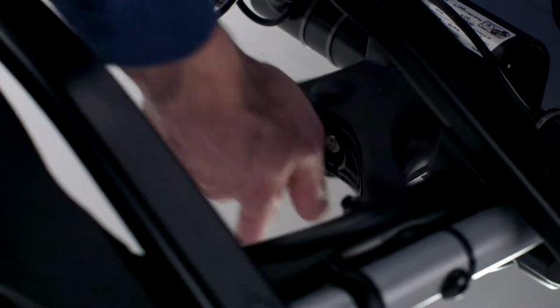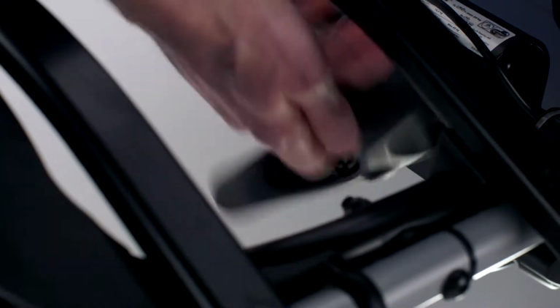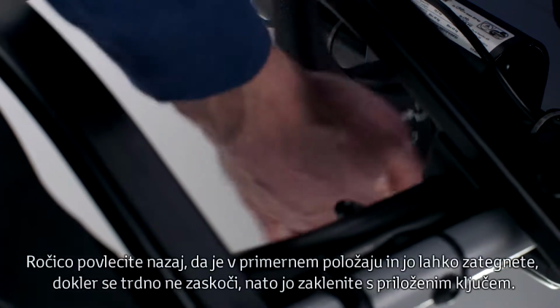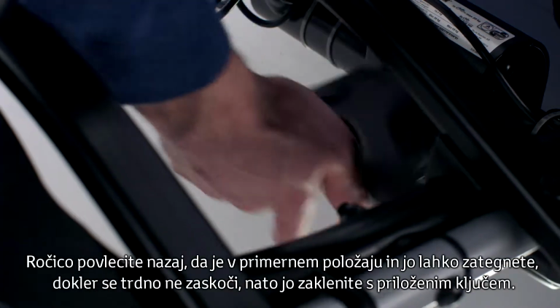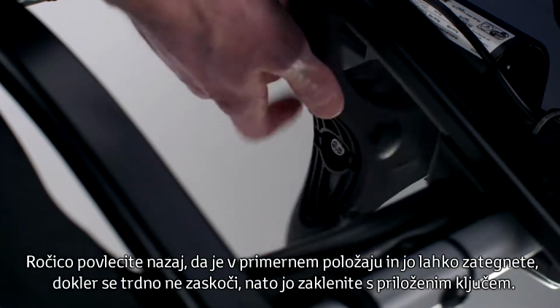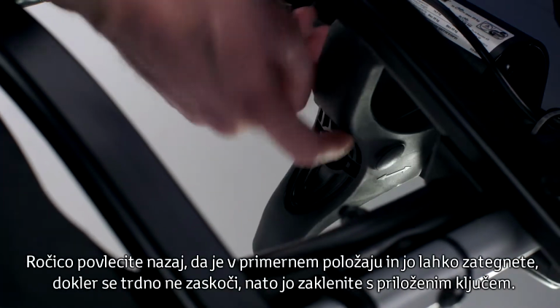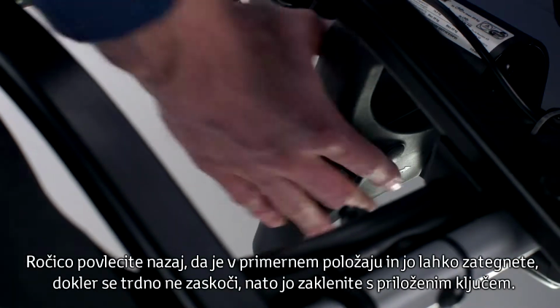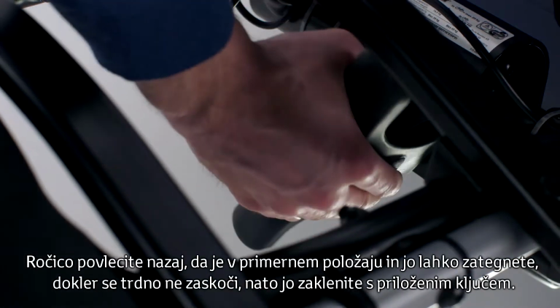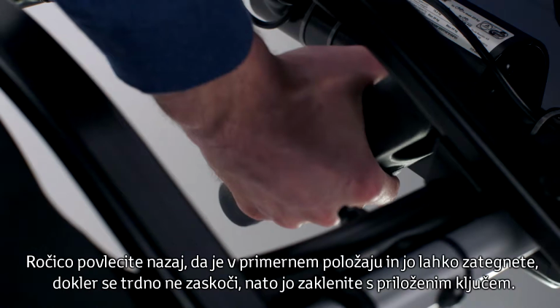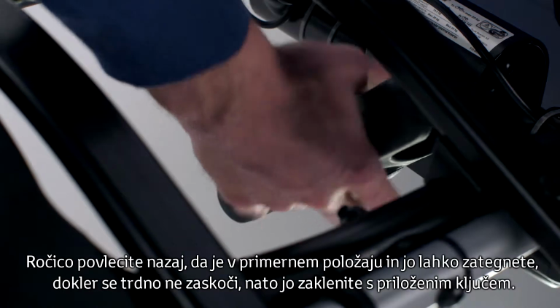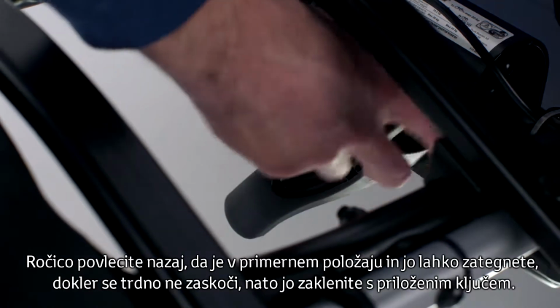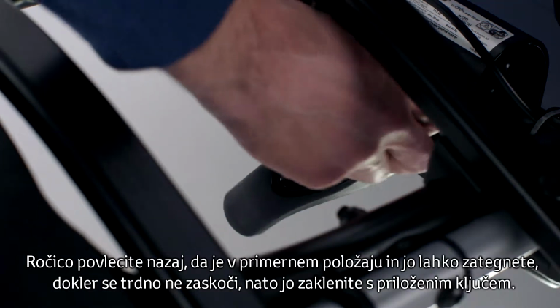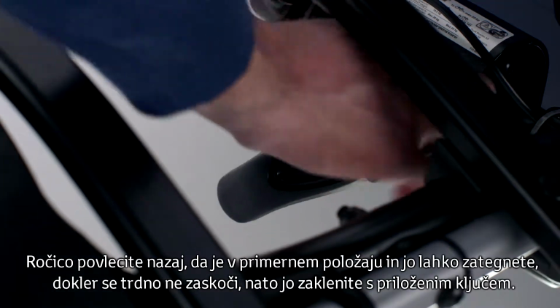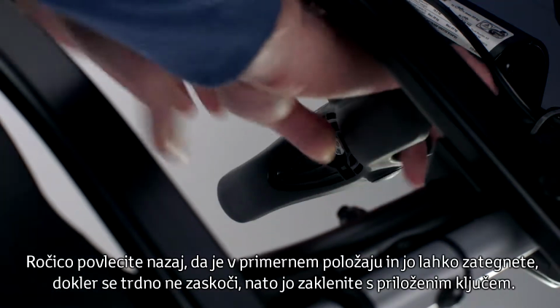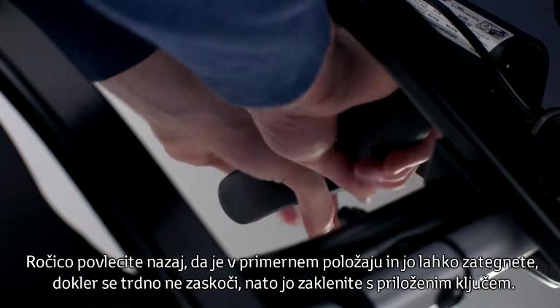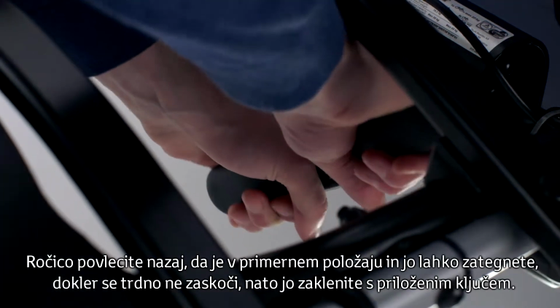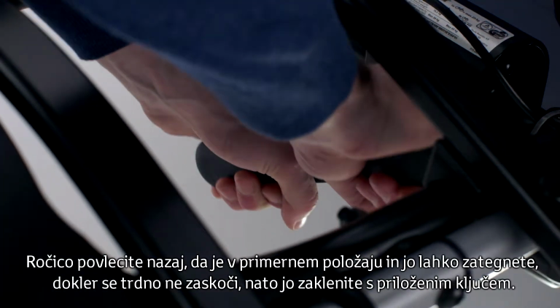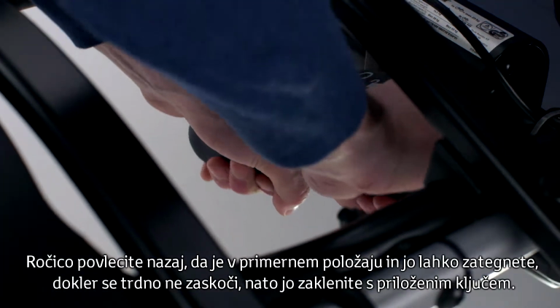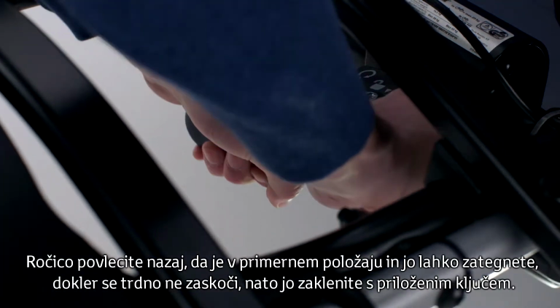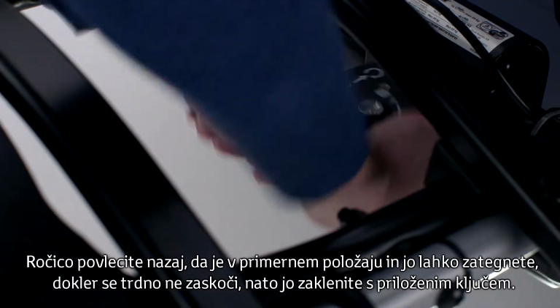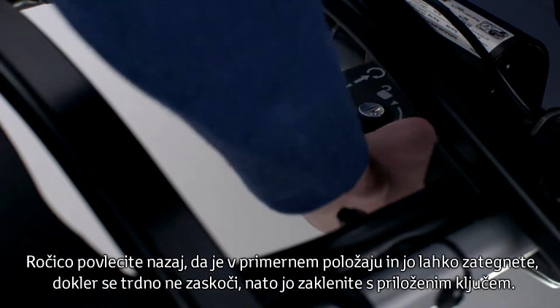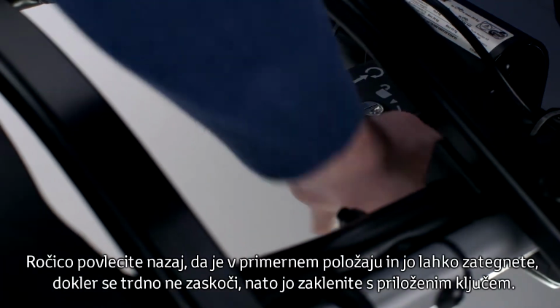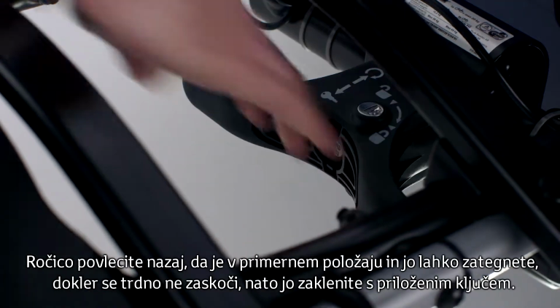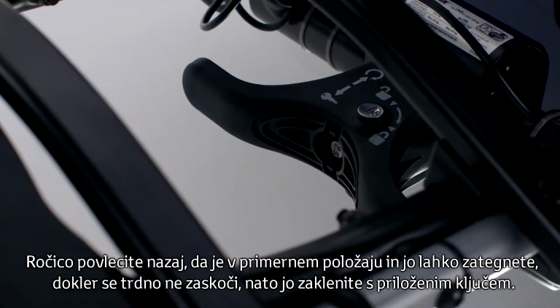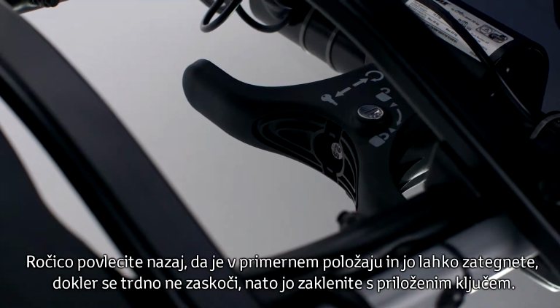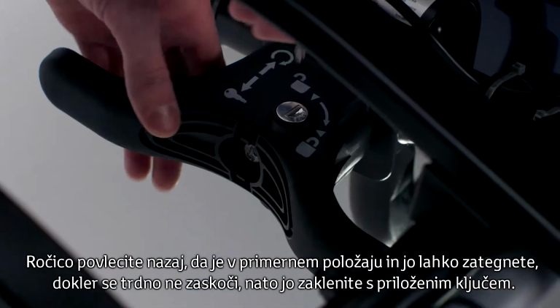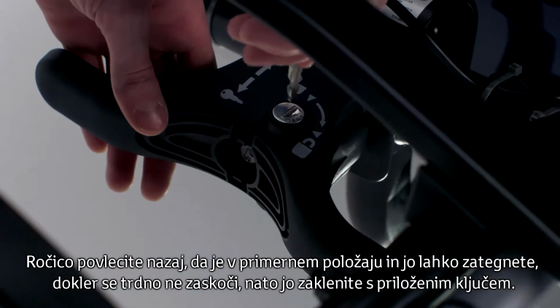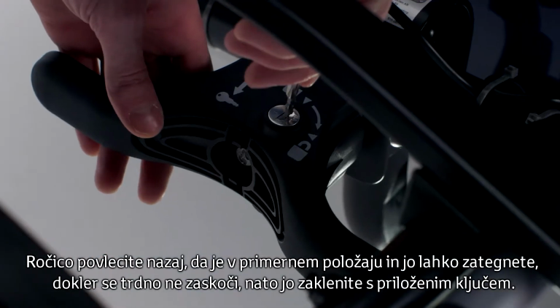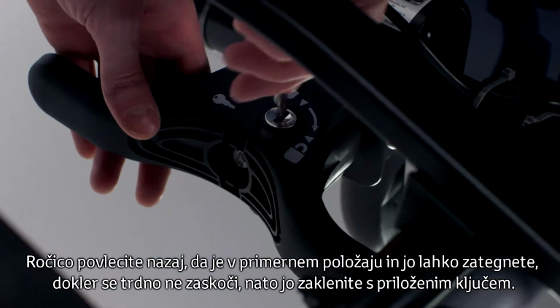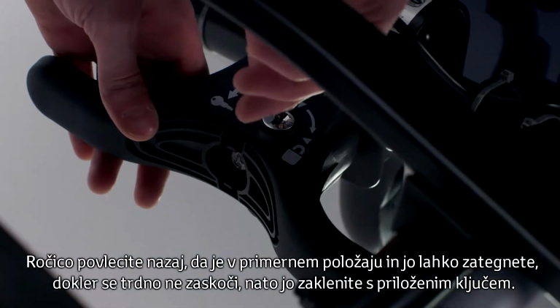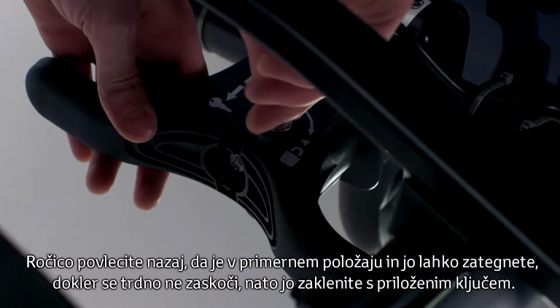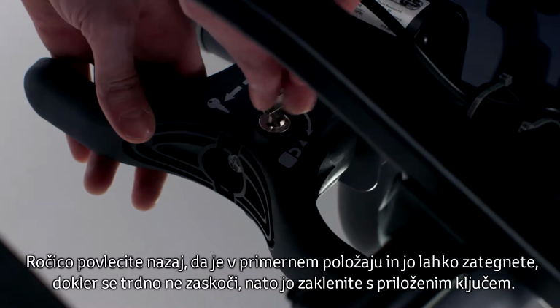Pull back on the handle to have it in the best position for tightening, until firmly fixed. Then lock it with the supplied key.